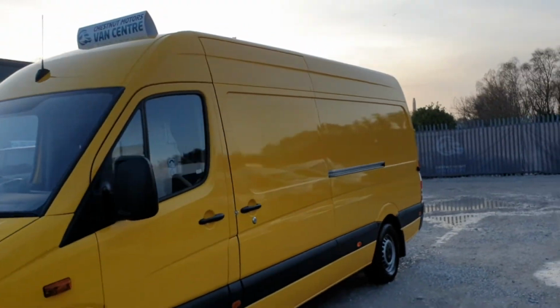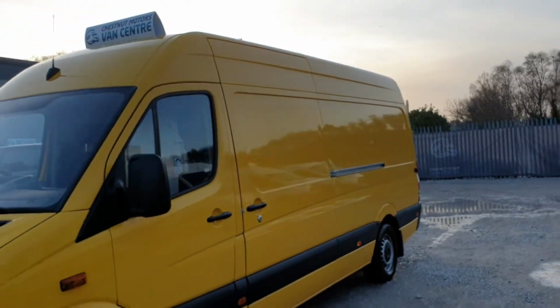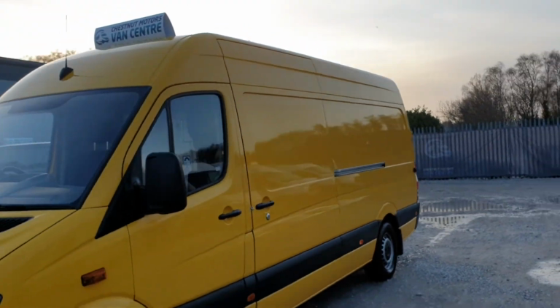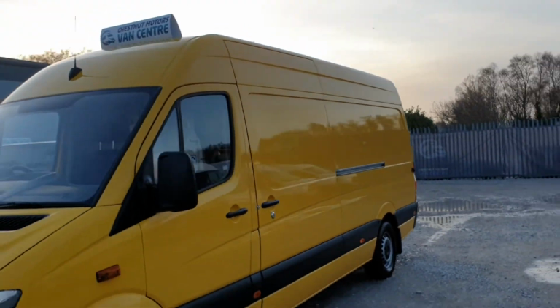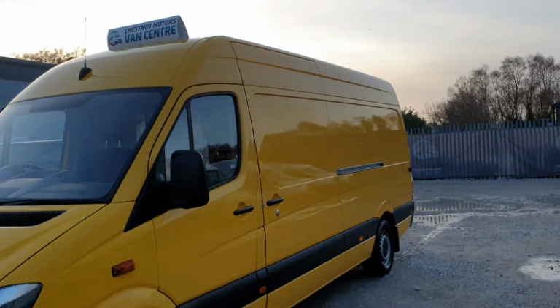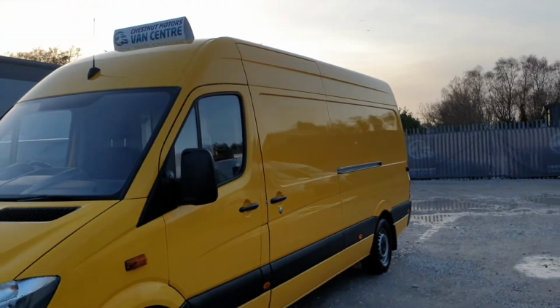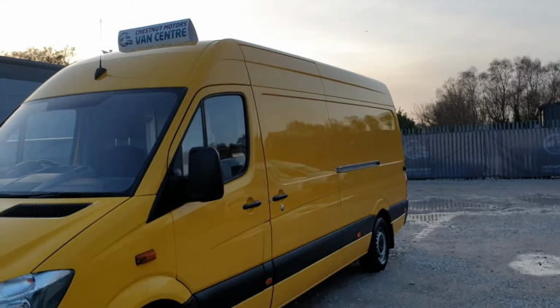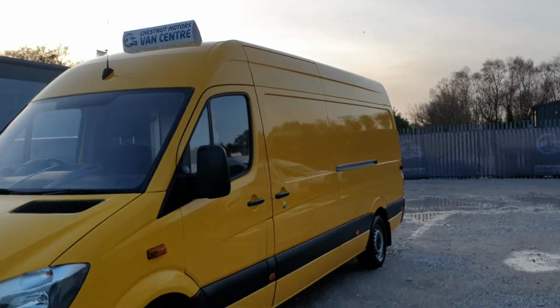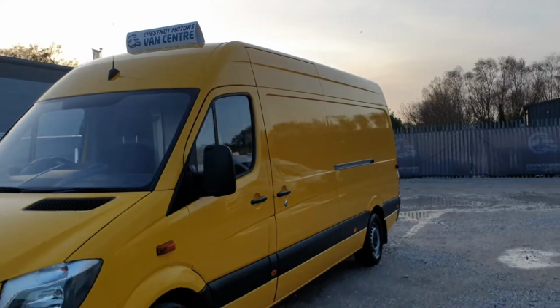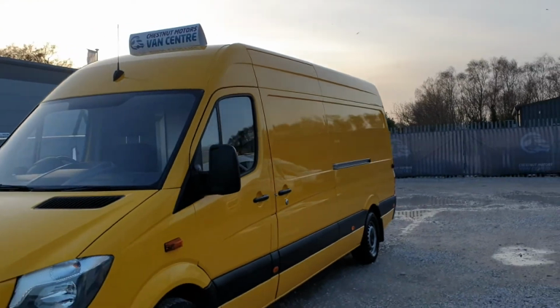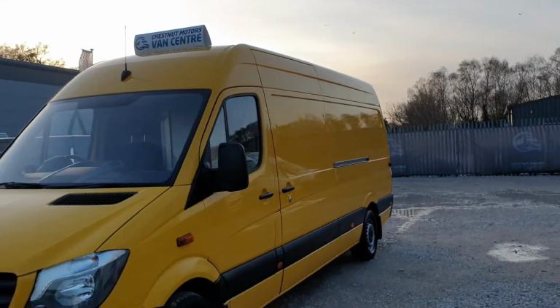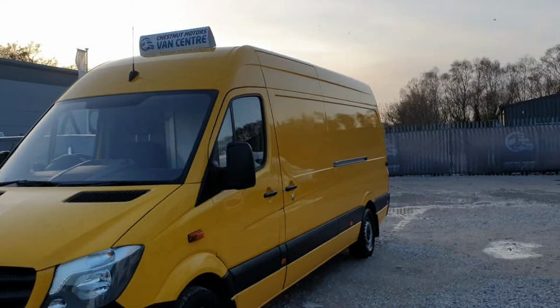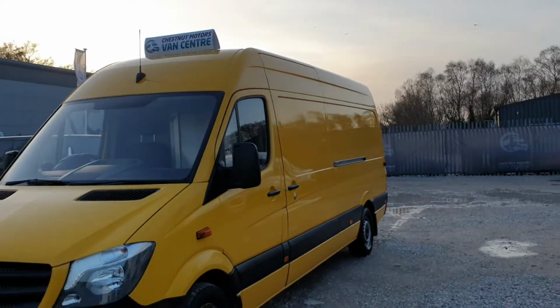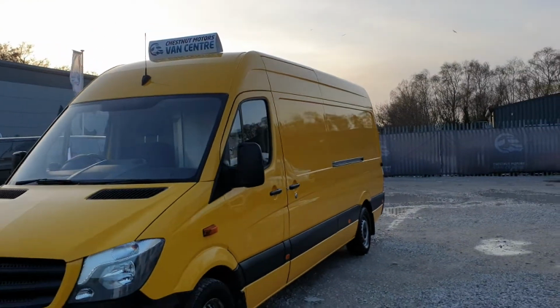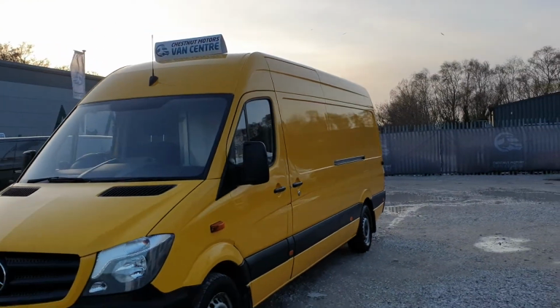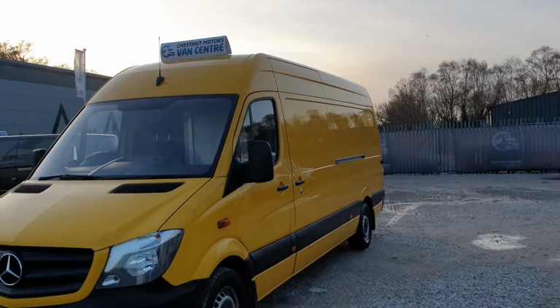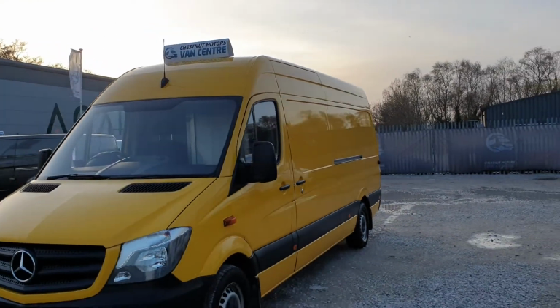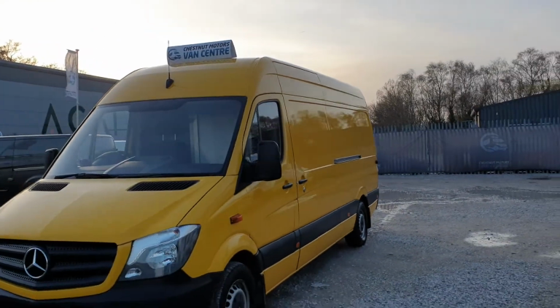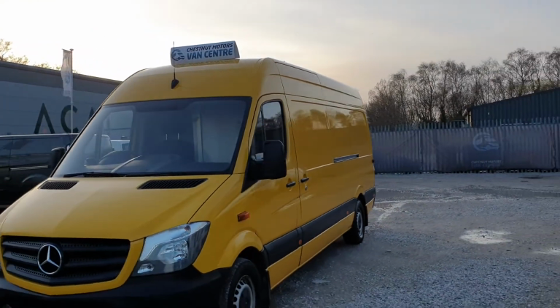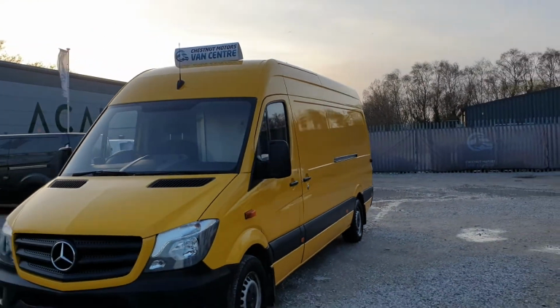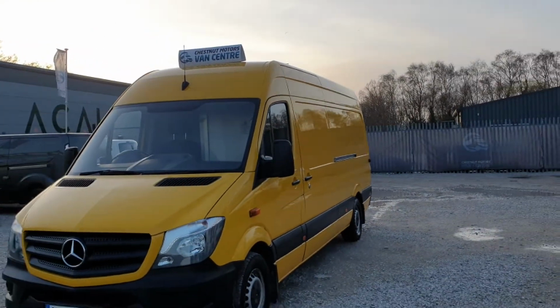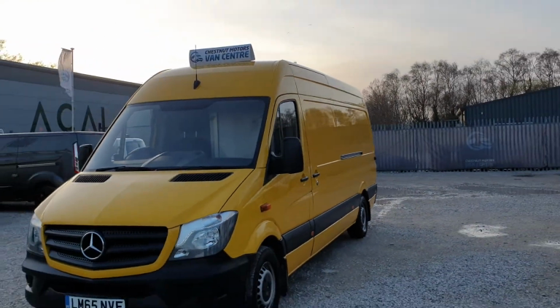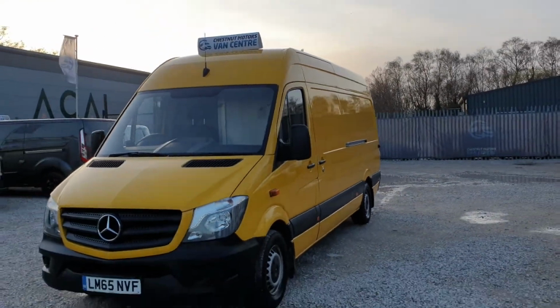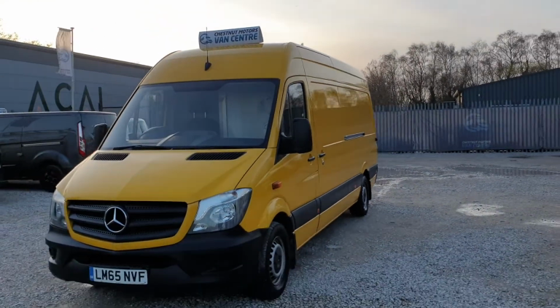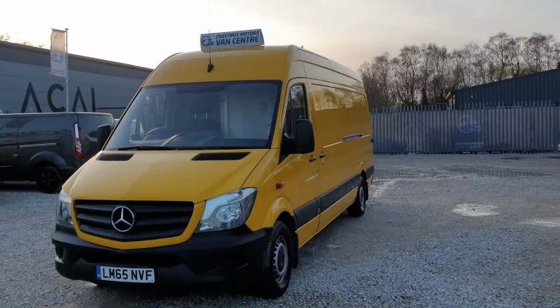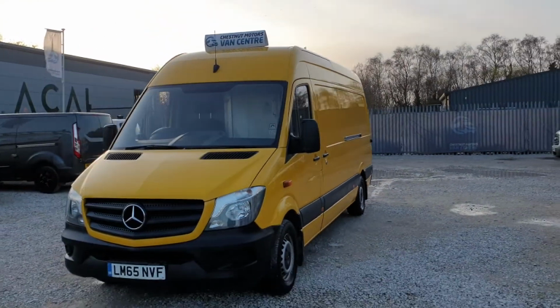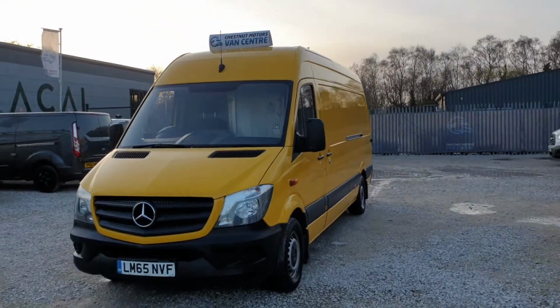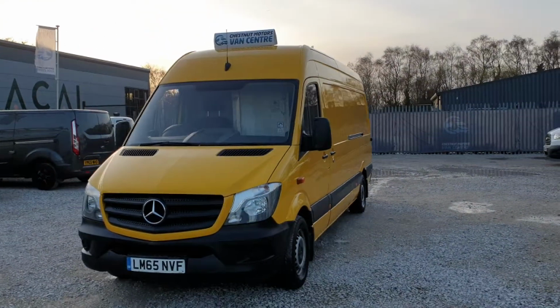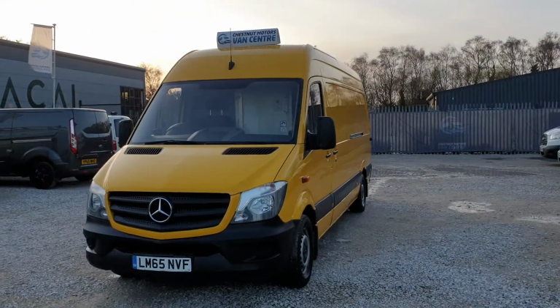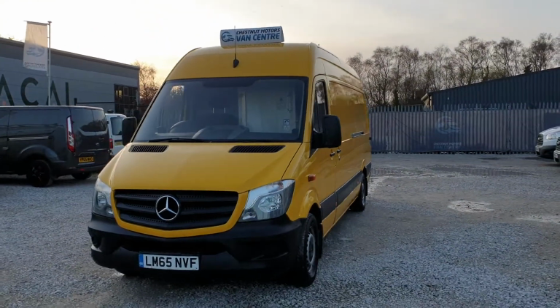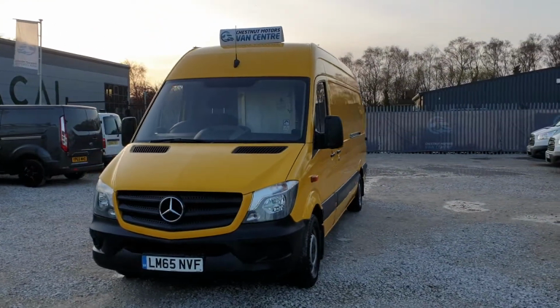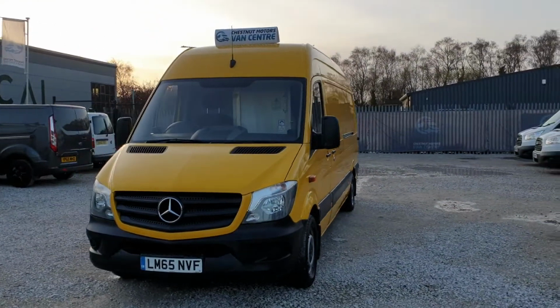It's a very clean, tidy looking van this. Sized exactly as it should be — exactly as you want it to be.